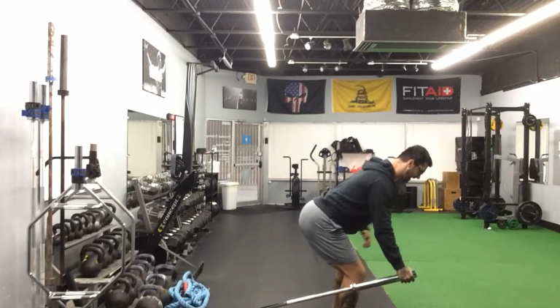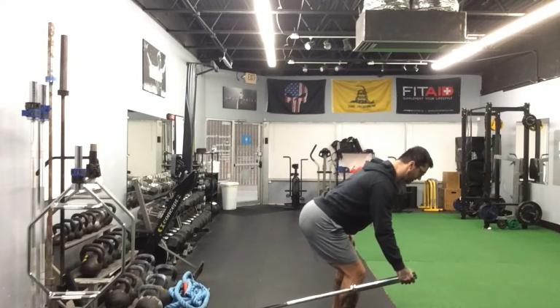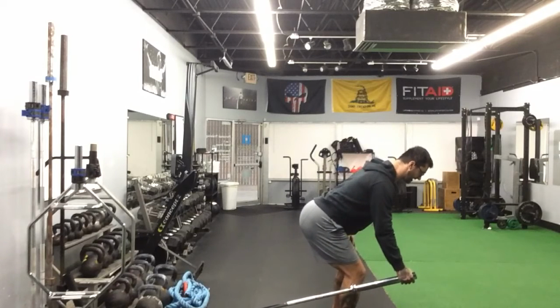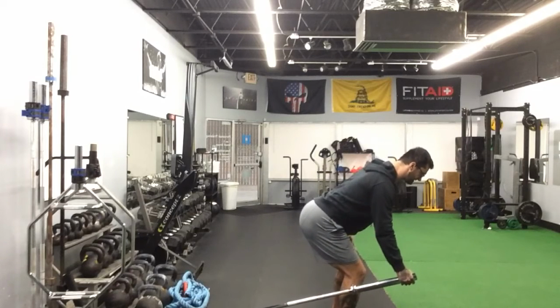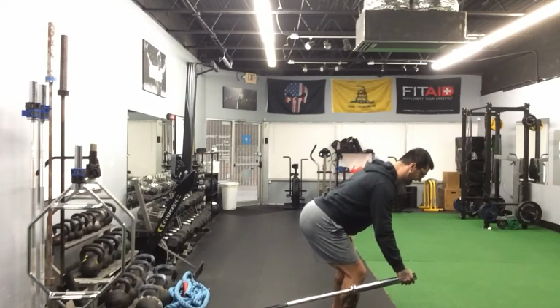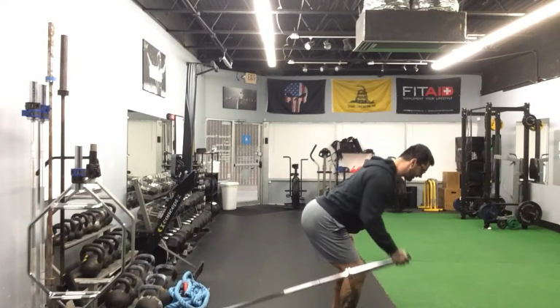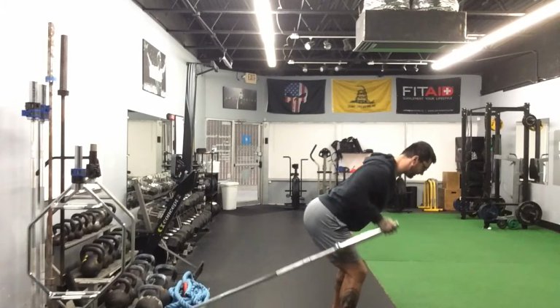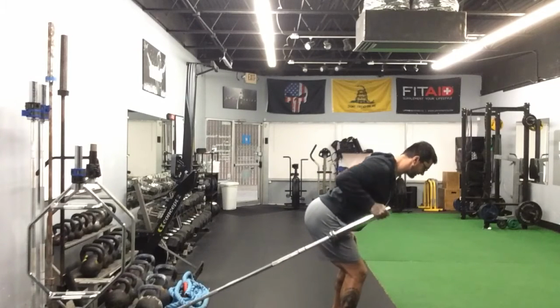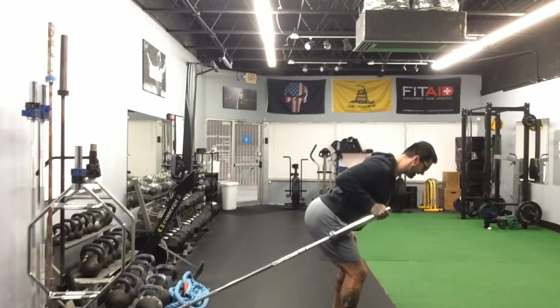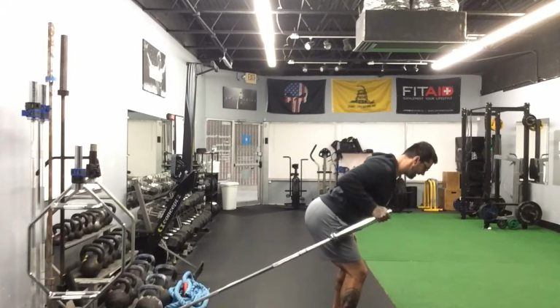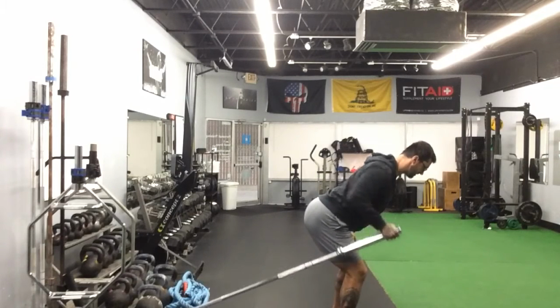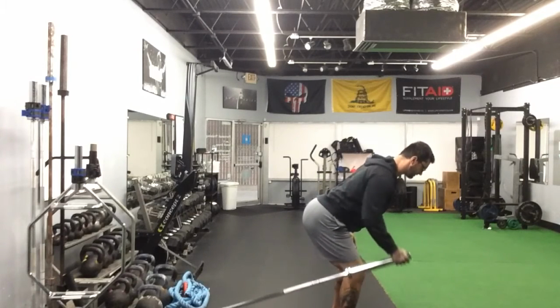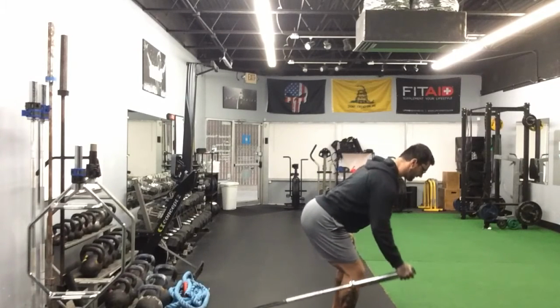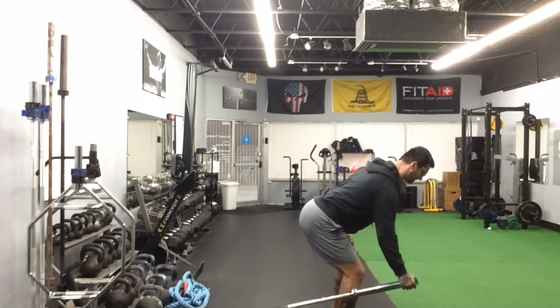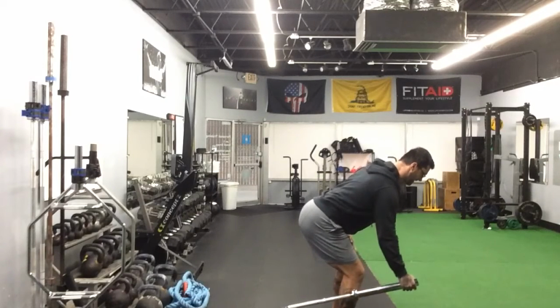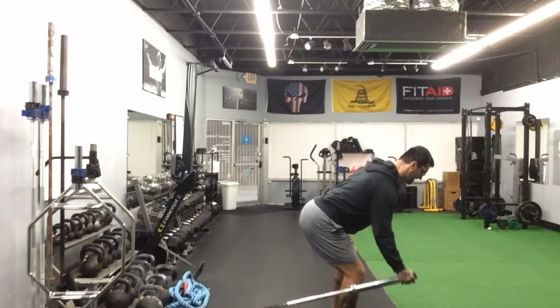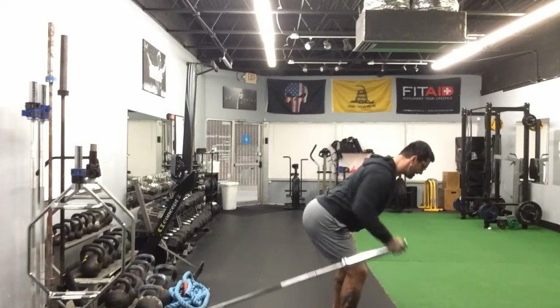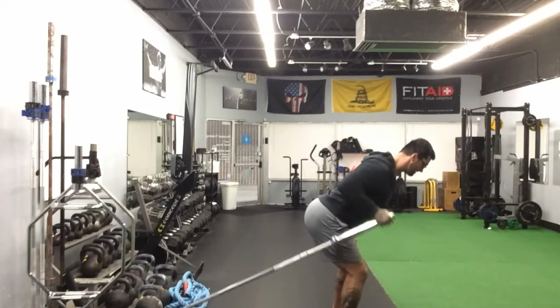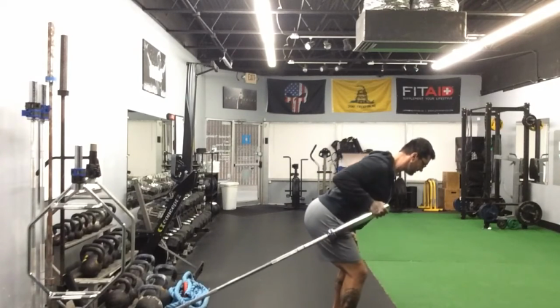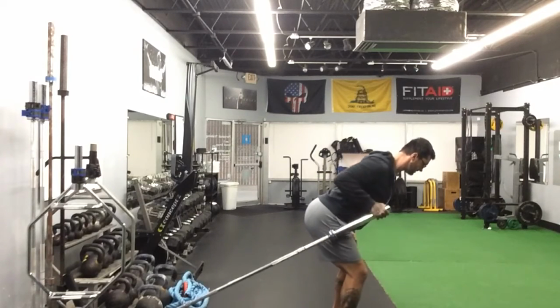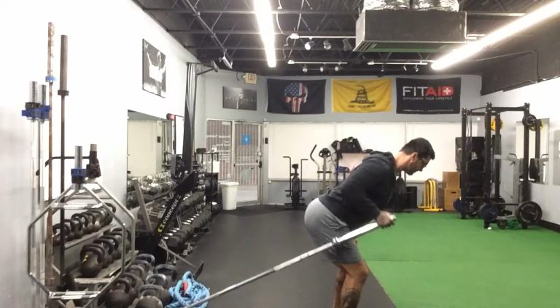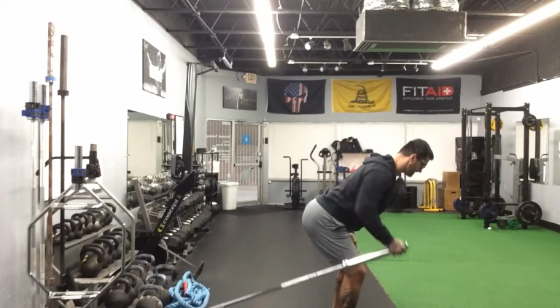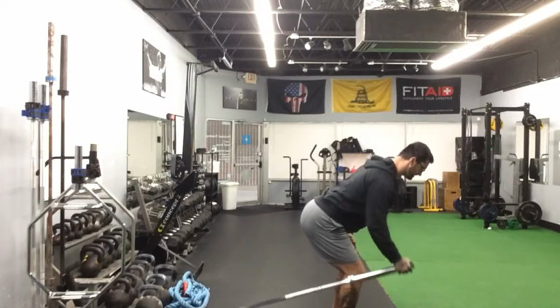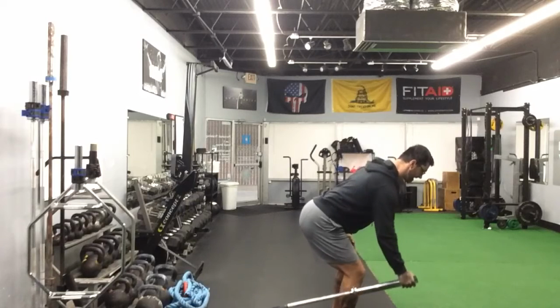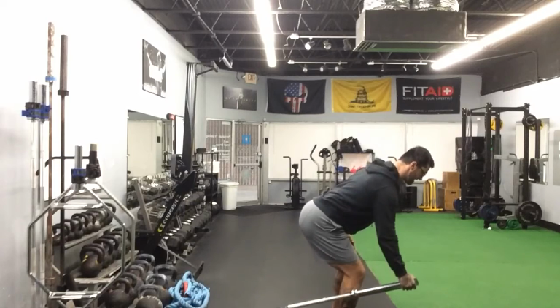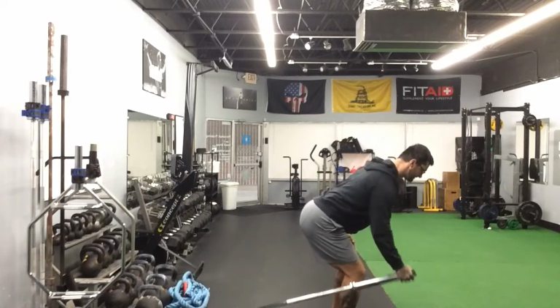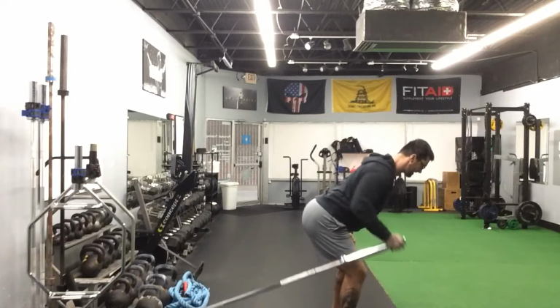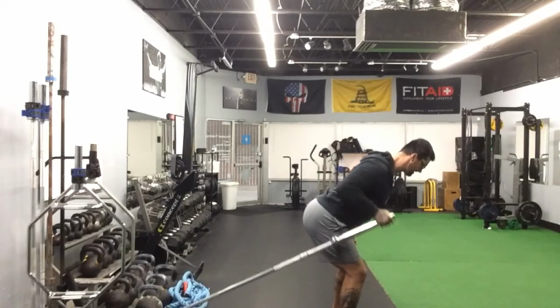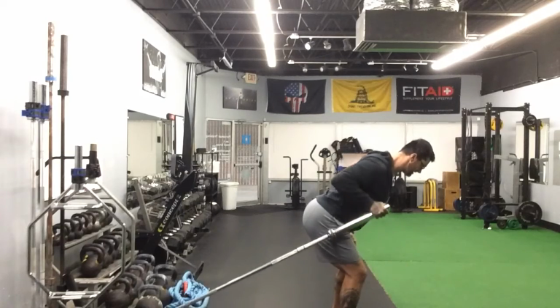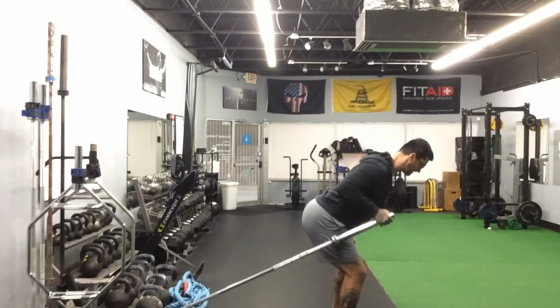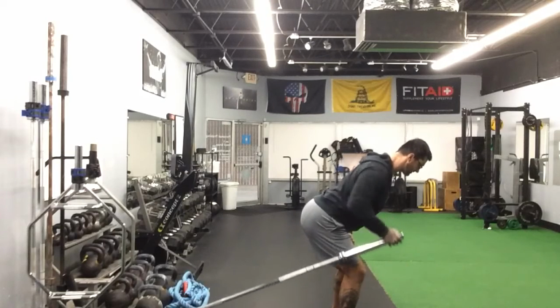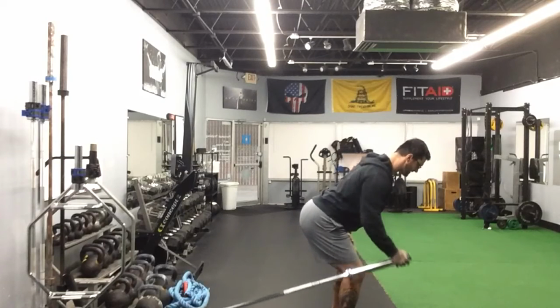Keep that elbow nice and tight here first. Big squeeze — squeeze, squeeze.